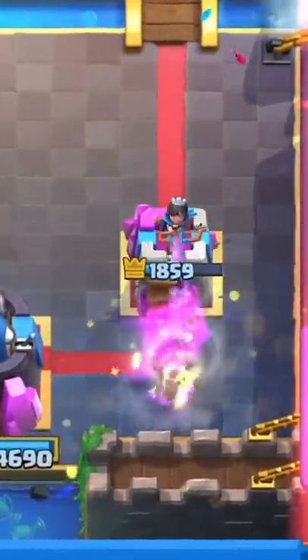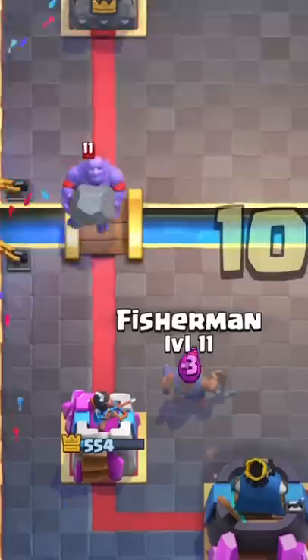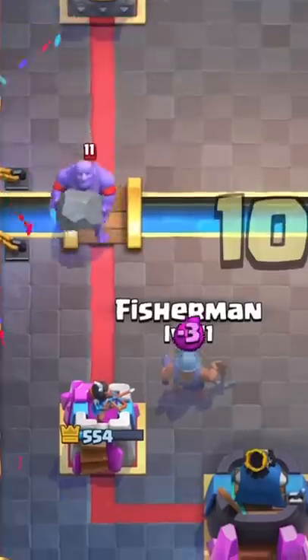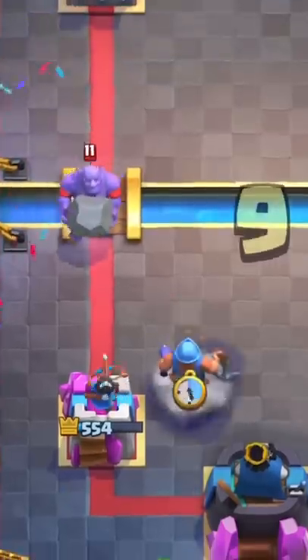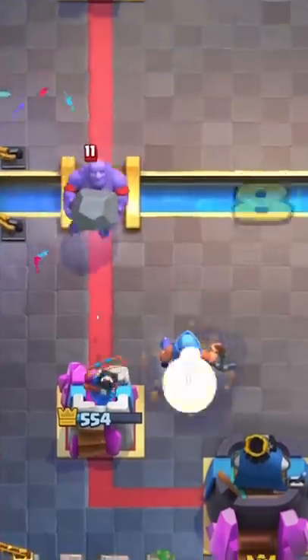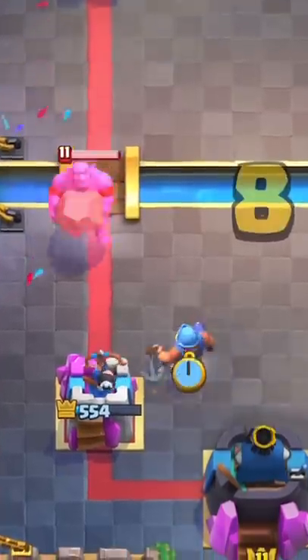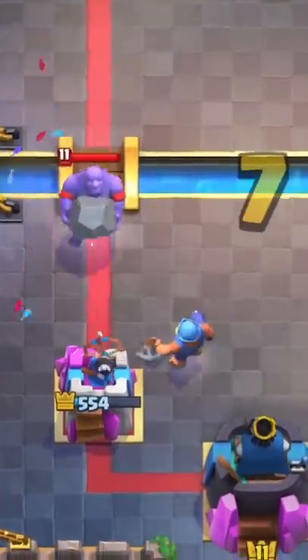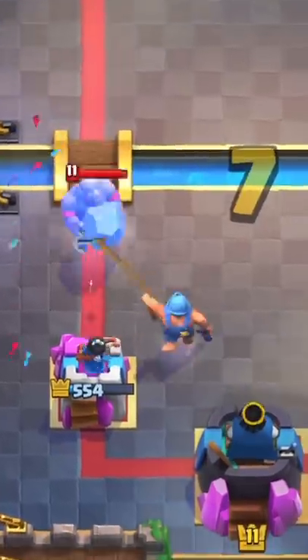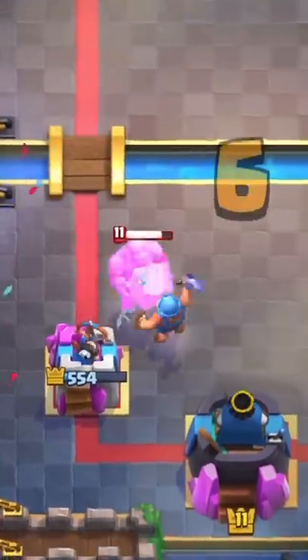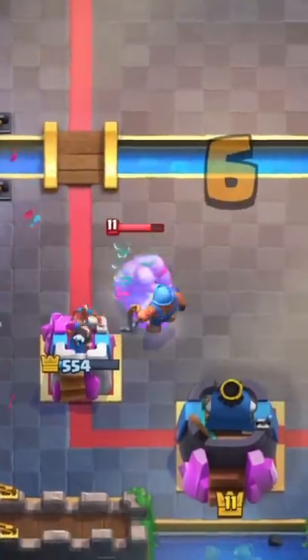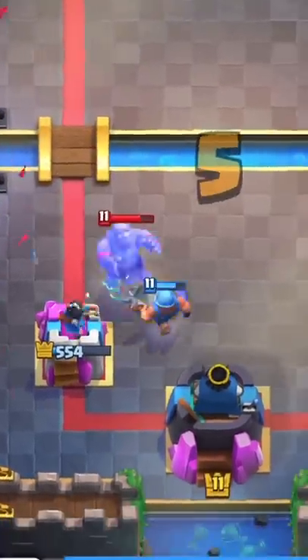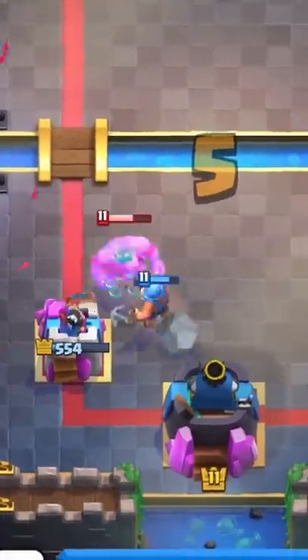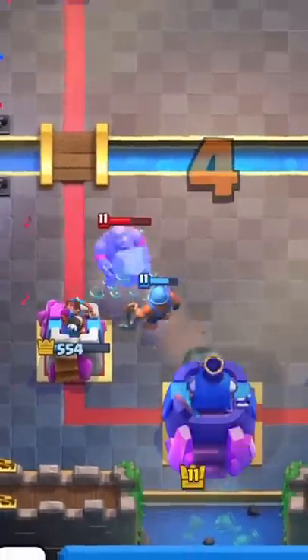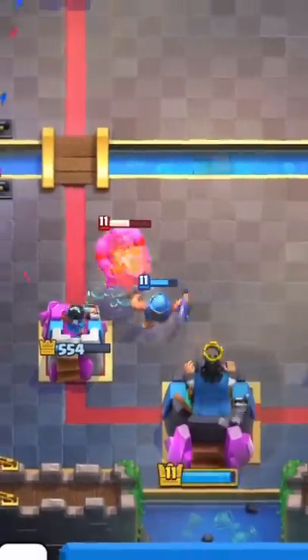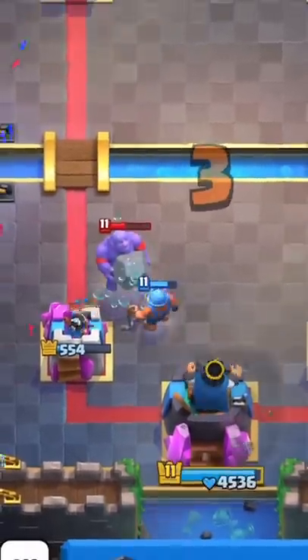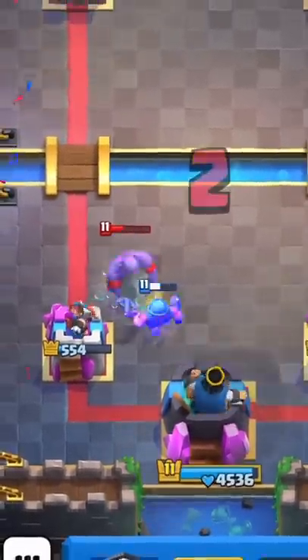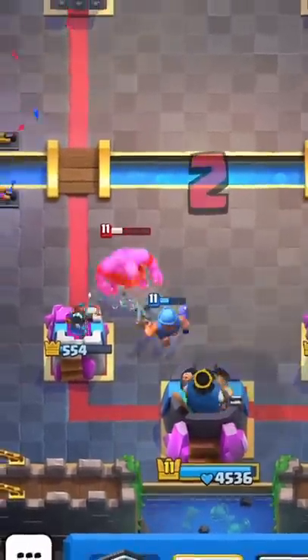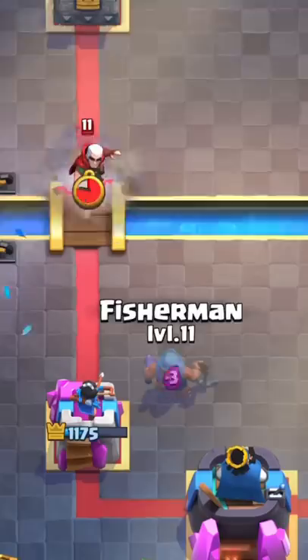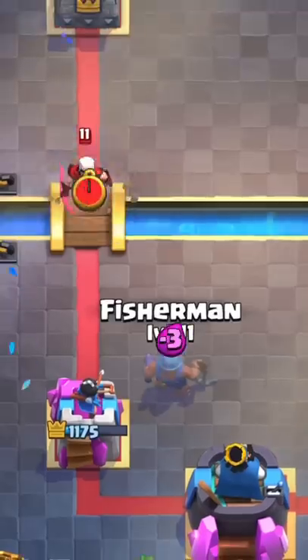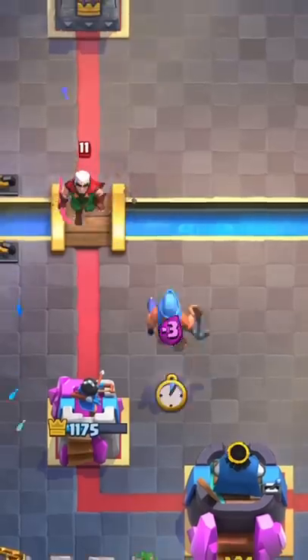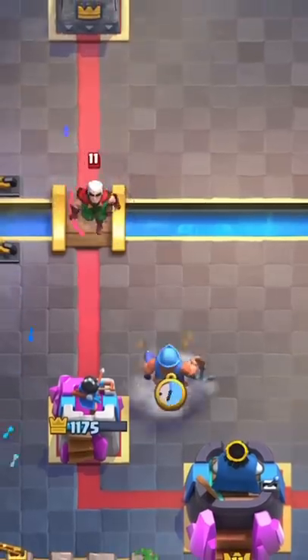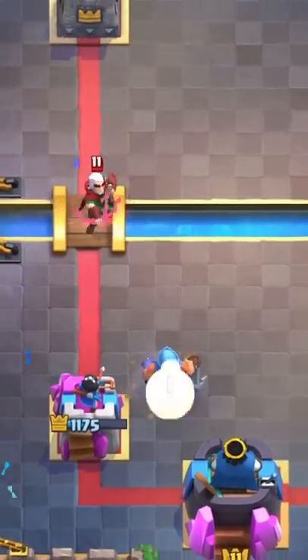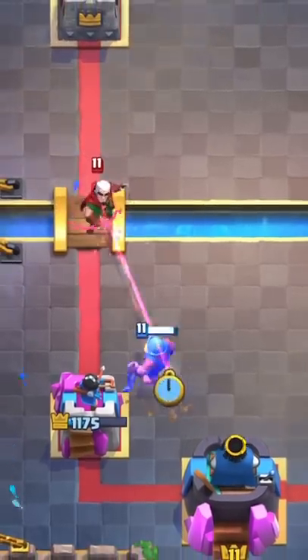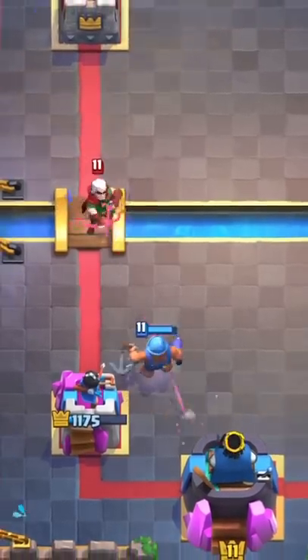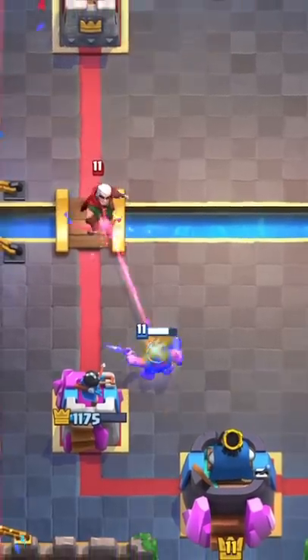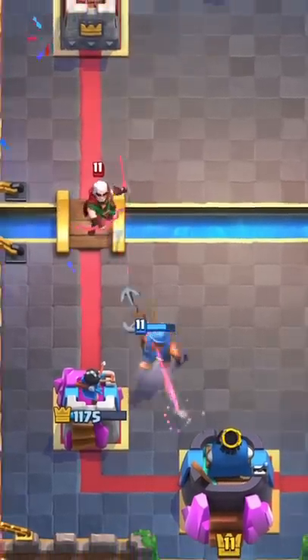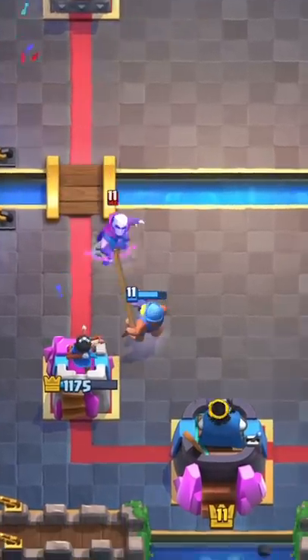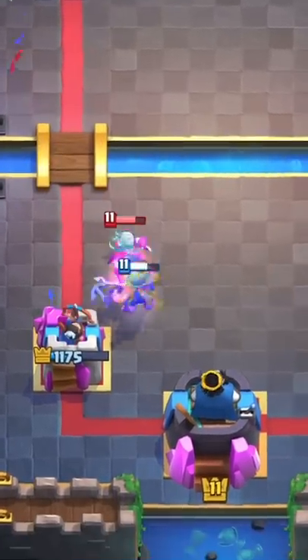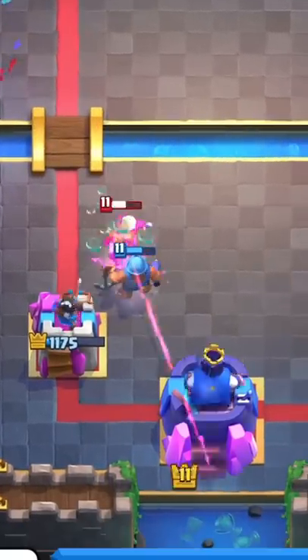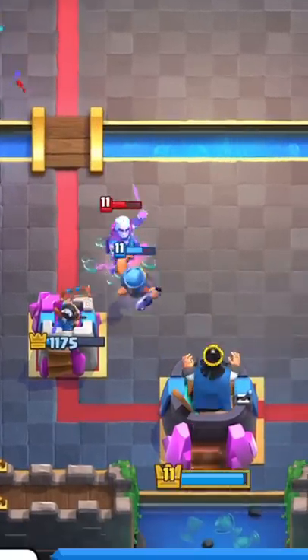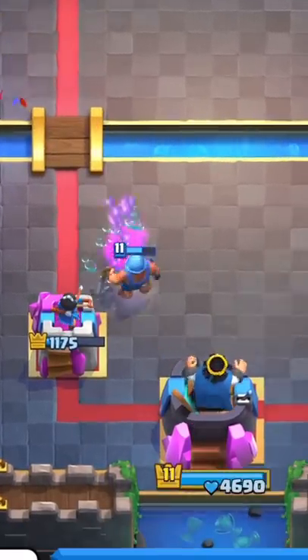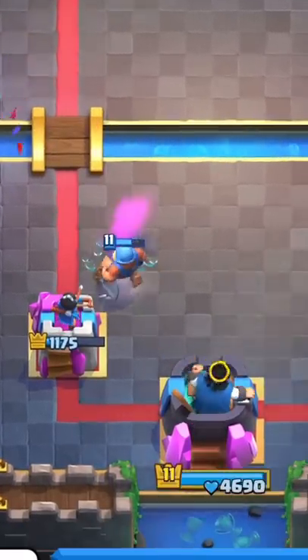We already know that Fishman can turn on the King Tower with Execution and Bowler. But to turn on the King Tower with Magikarja, place the Fishman before the Magikarja crosses the bridge.